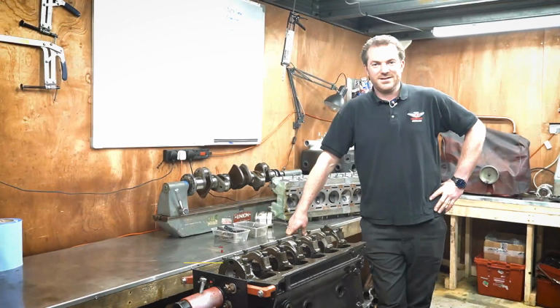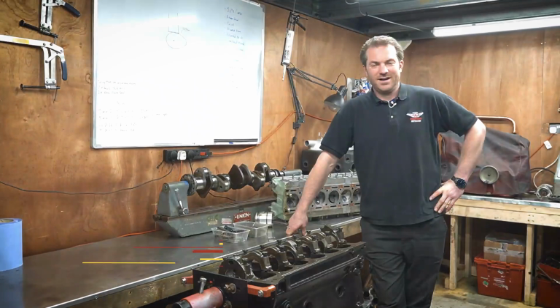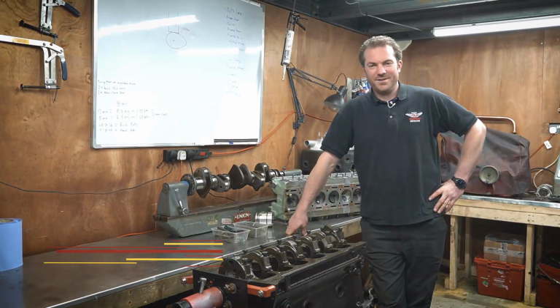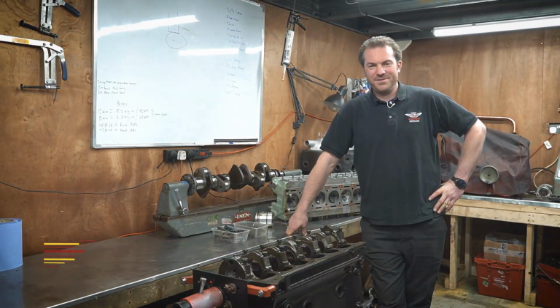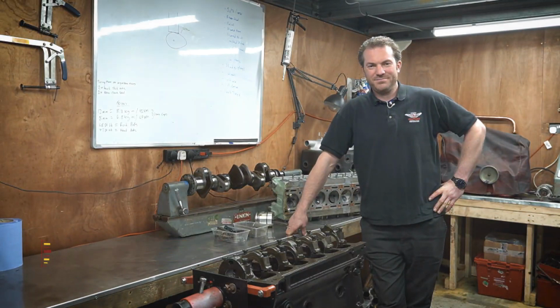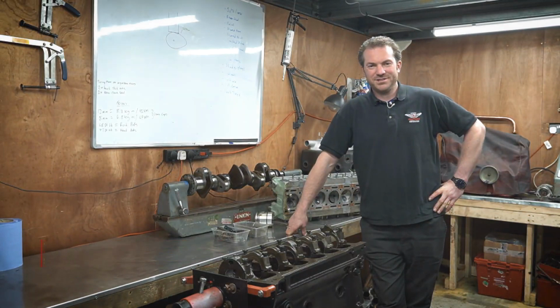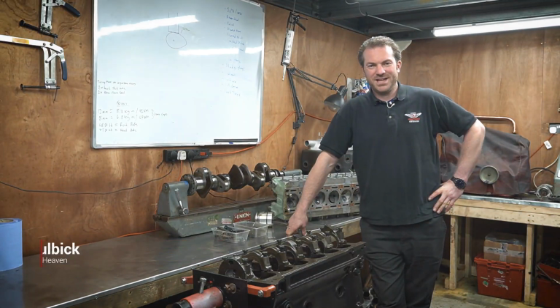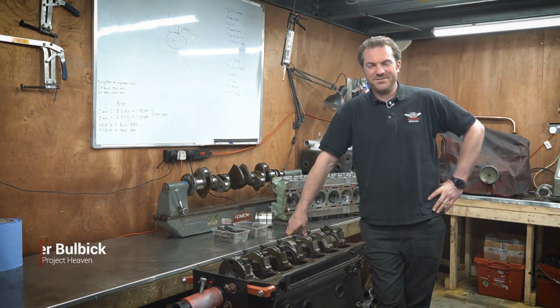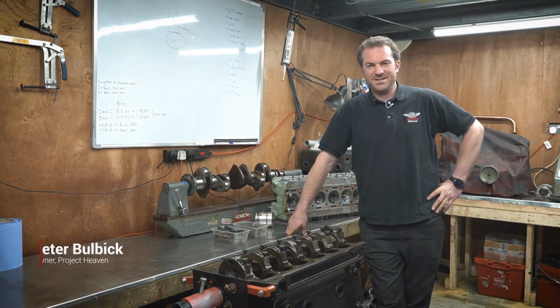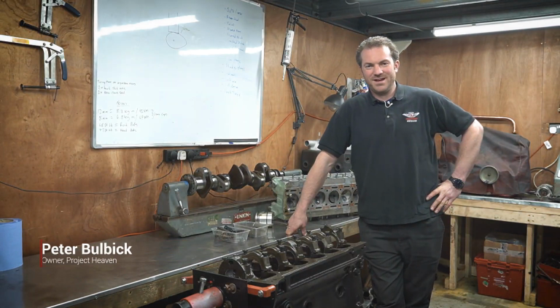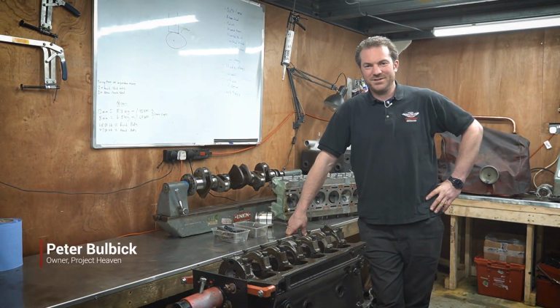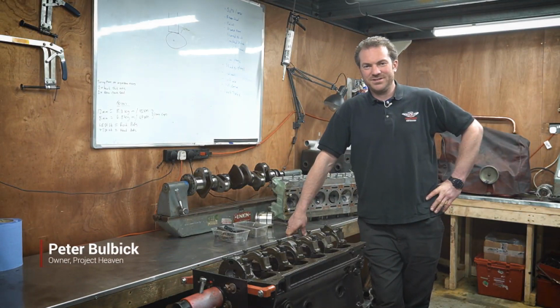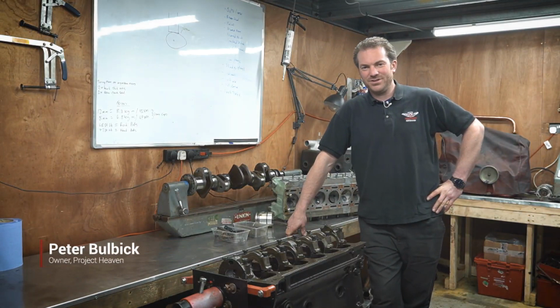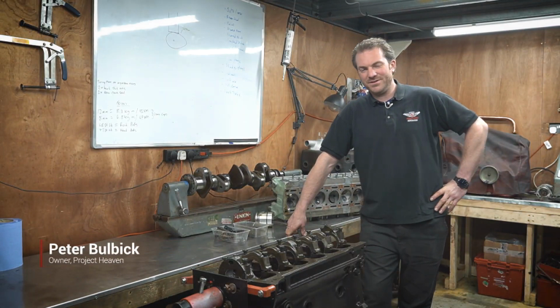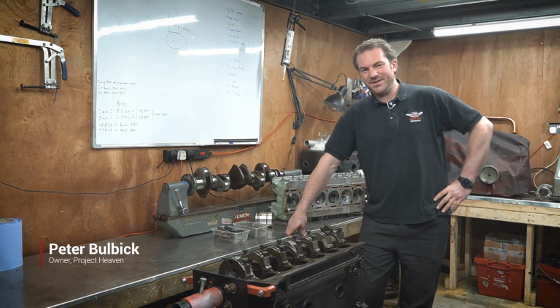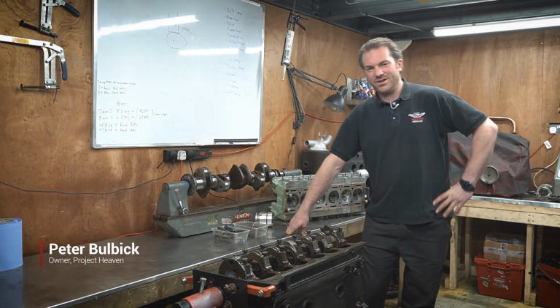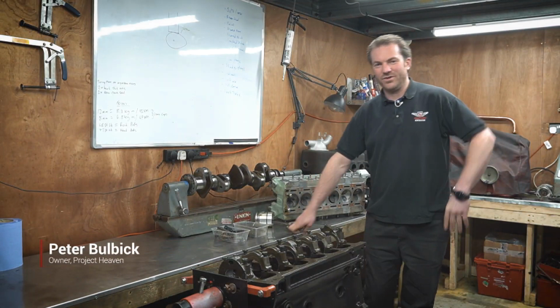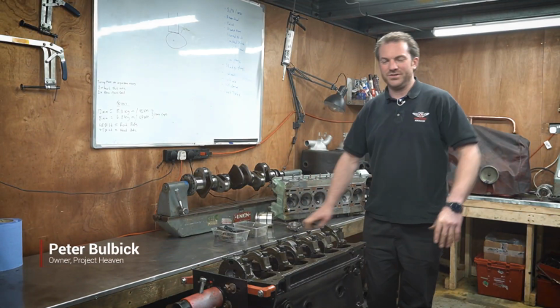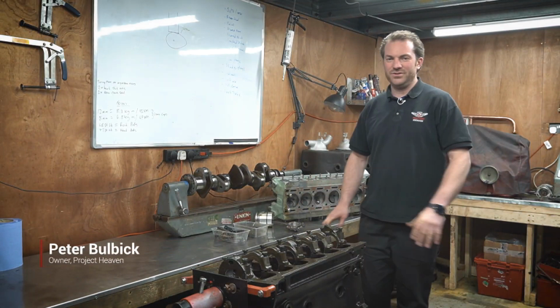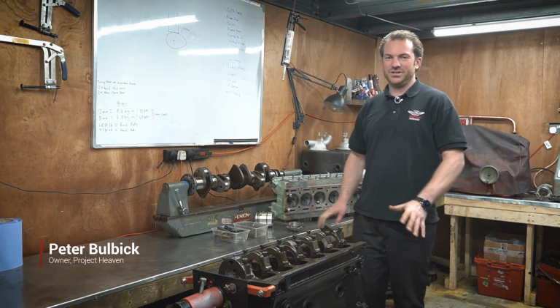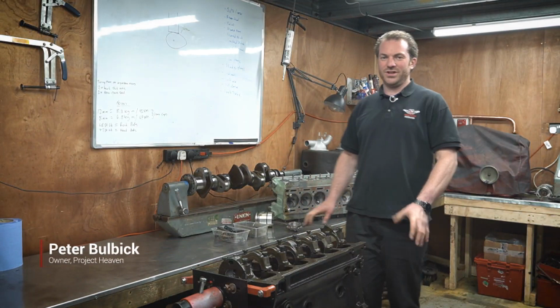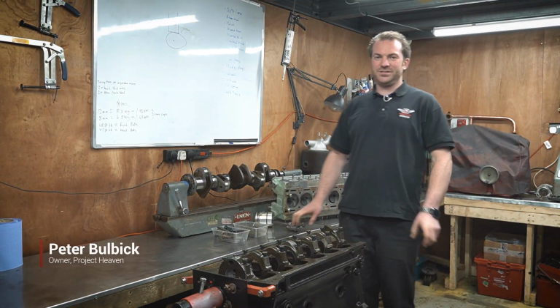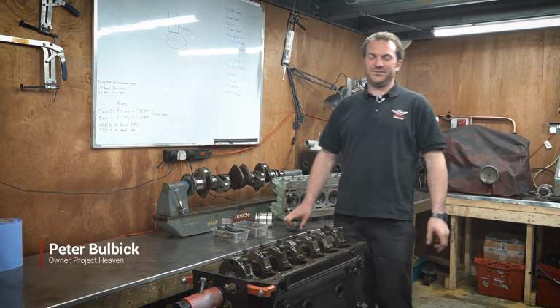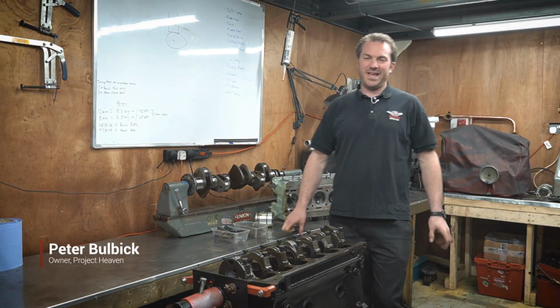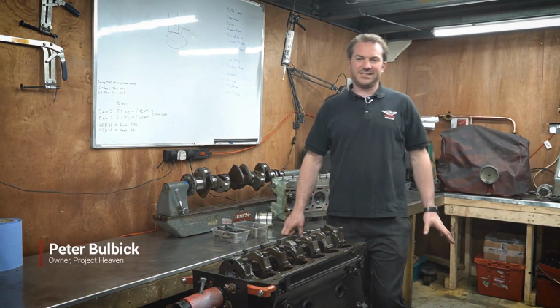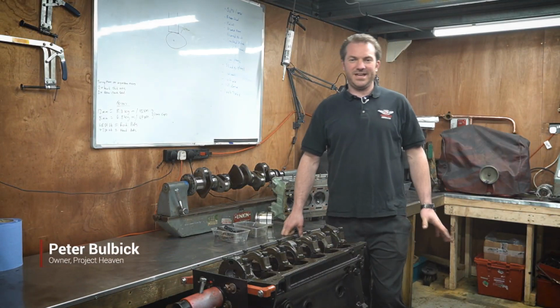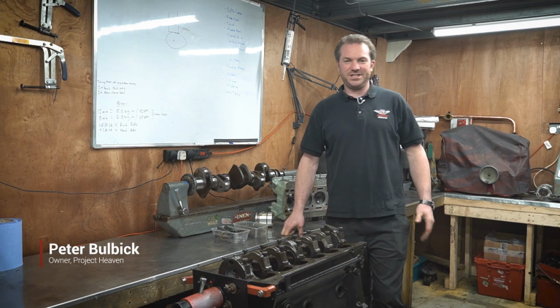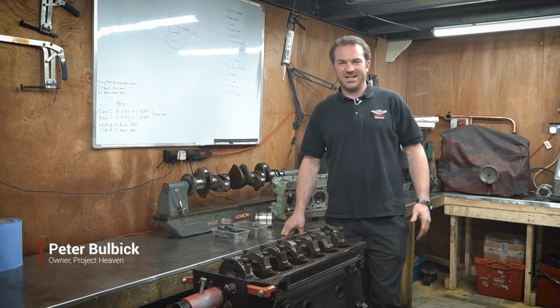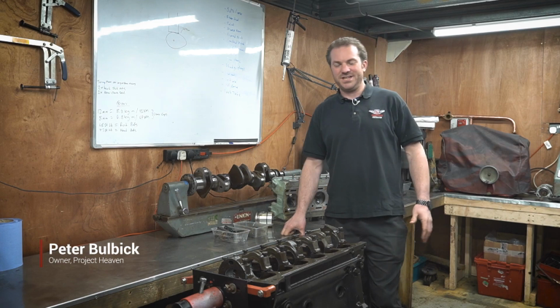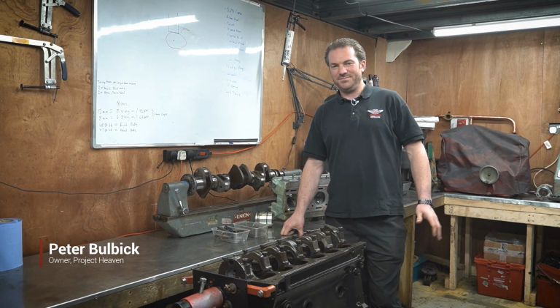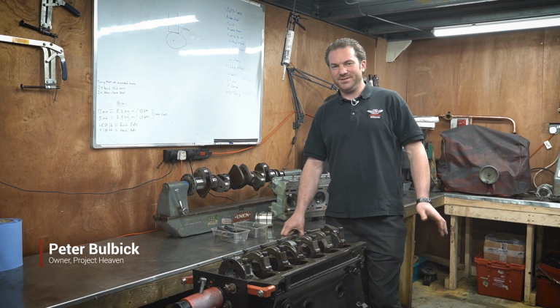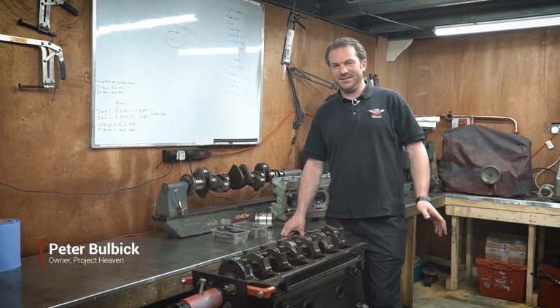Hi, I'm Pete from Project Heaven. I'm going to do a quick video of the do's and don'ts of XK Jag engine building.